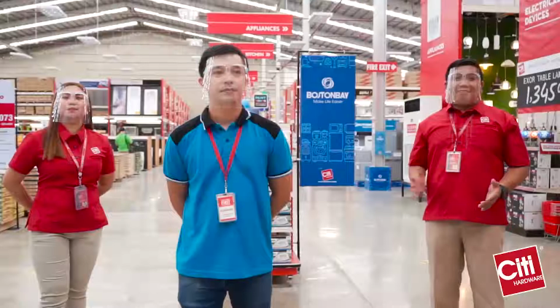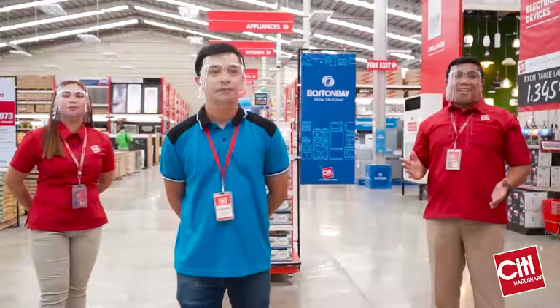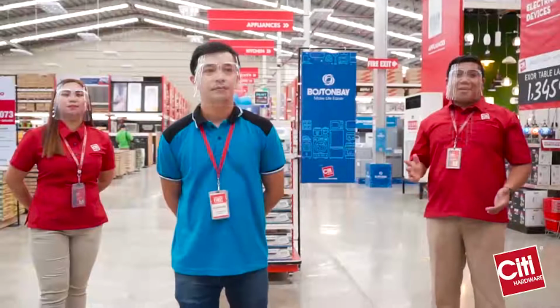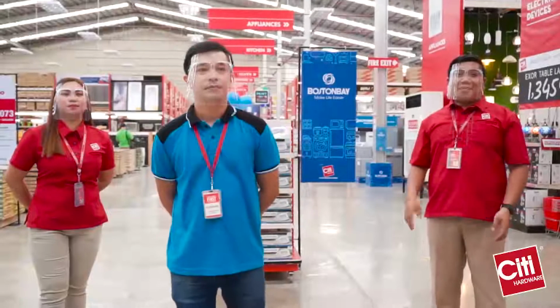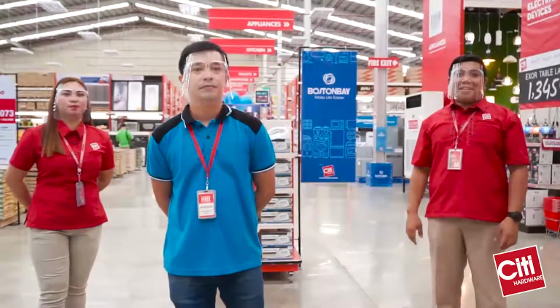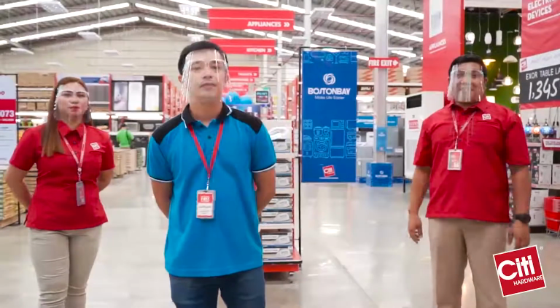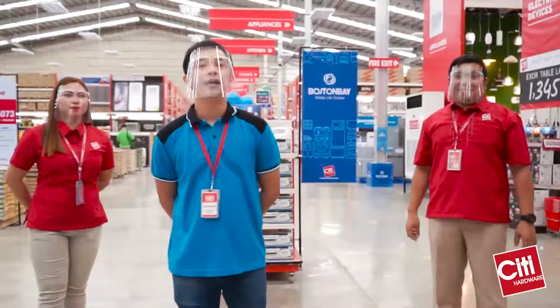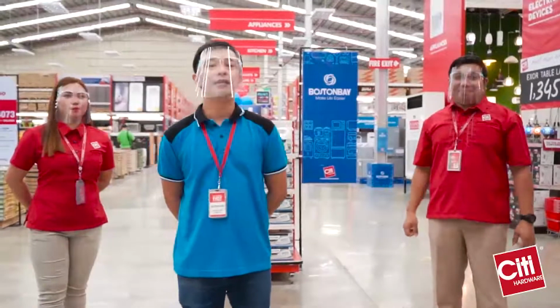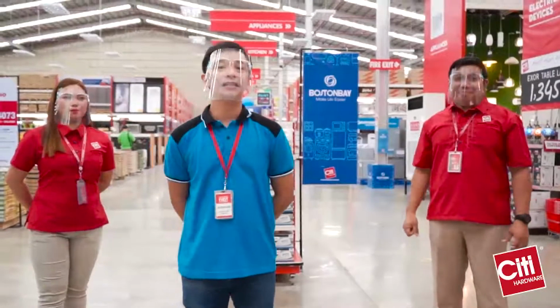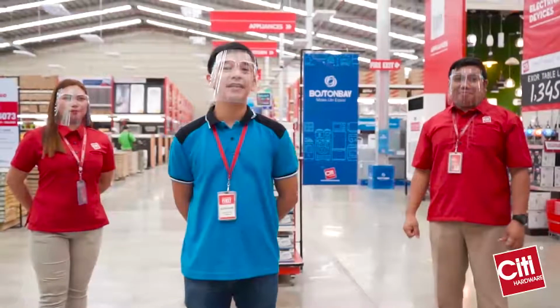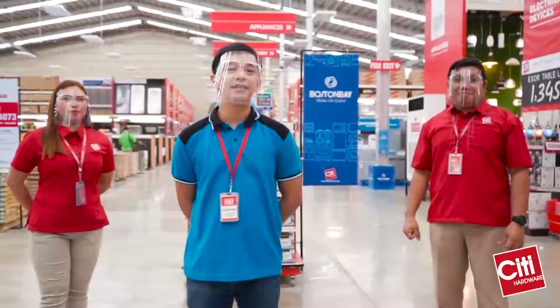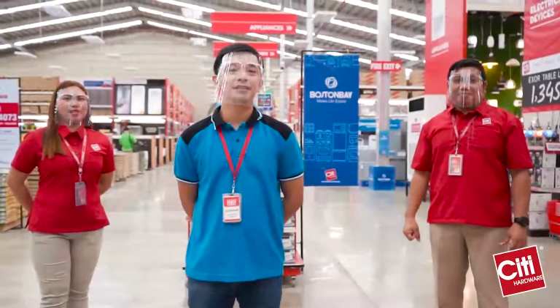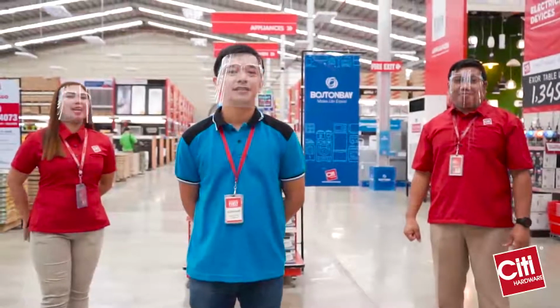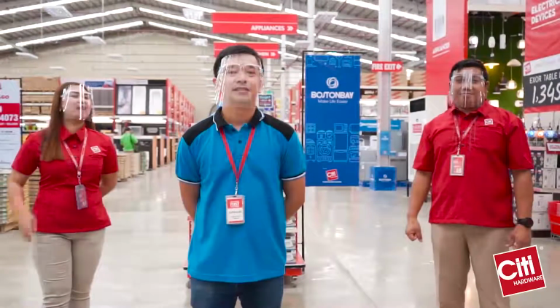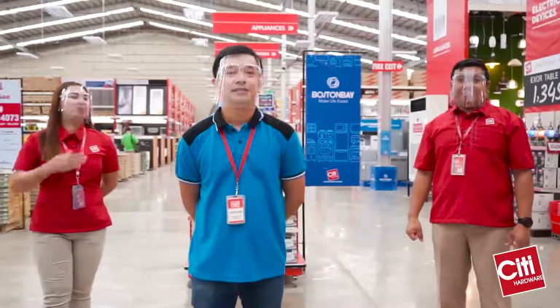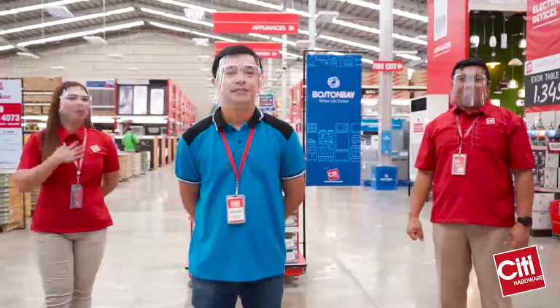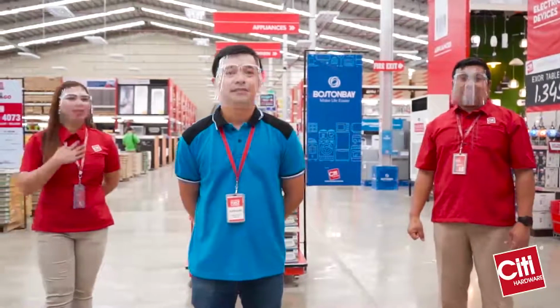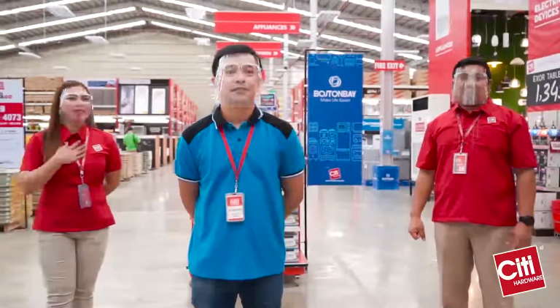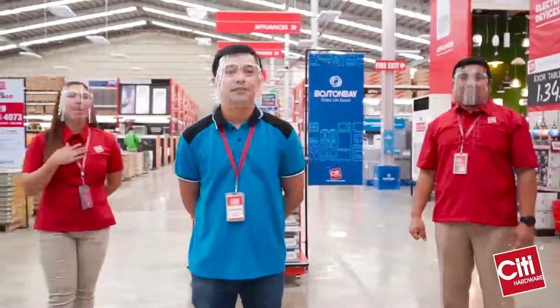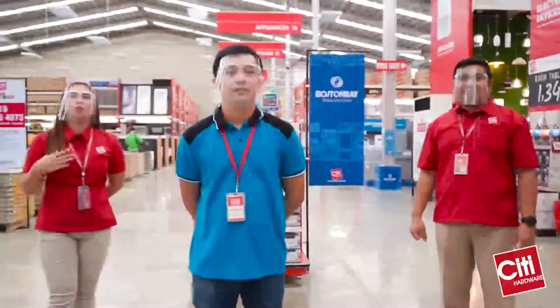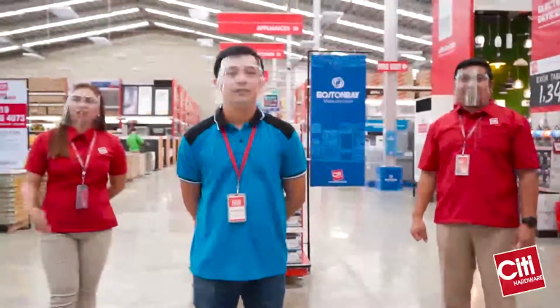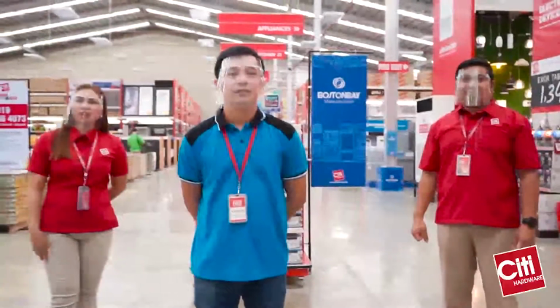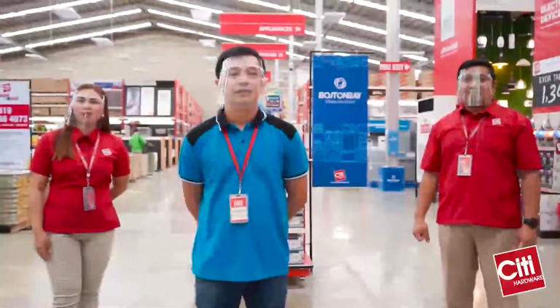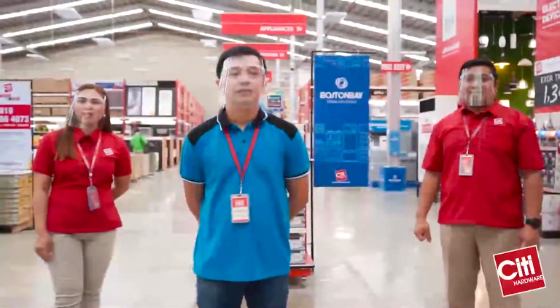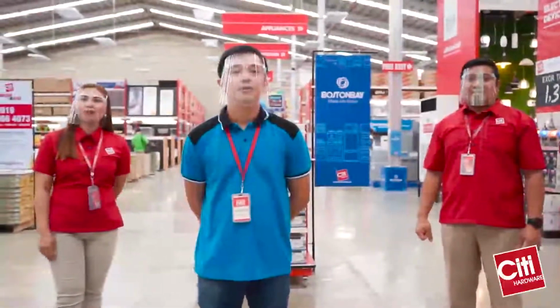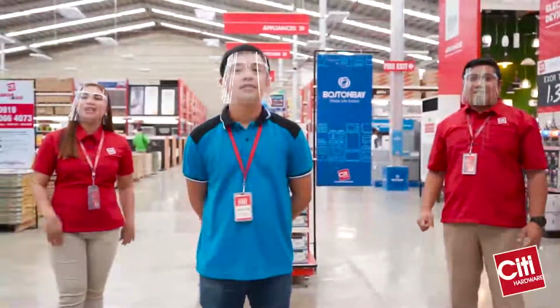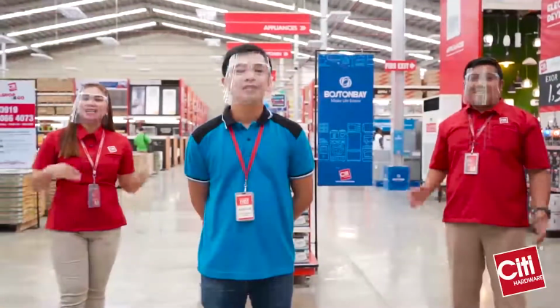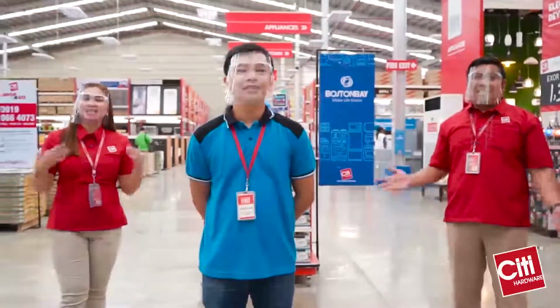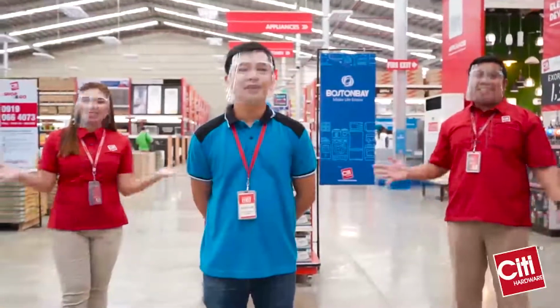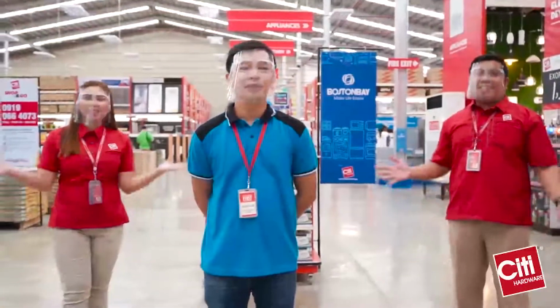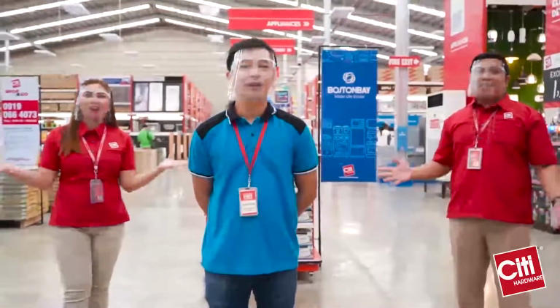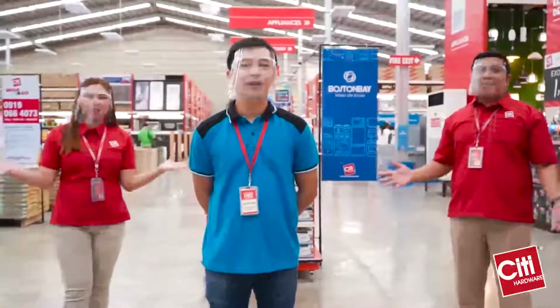Hi, I'm Mark. I'm Adrian. And I'm Sweet. And welcome to City Hardware.